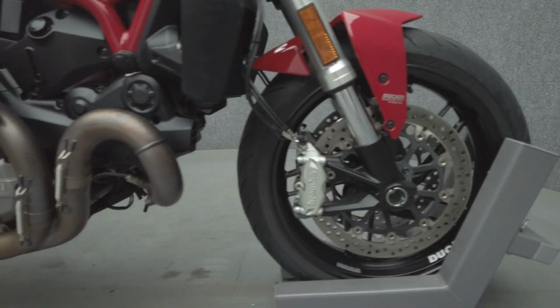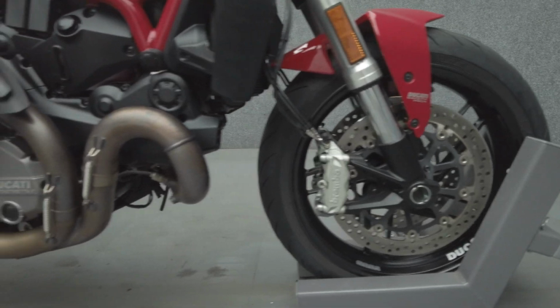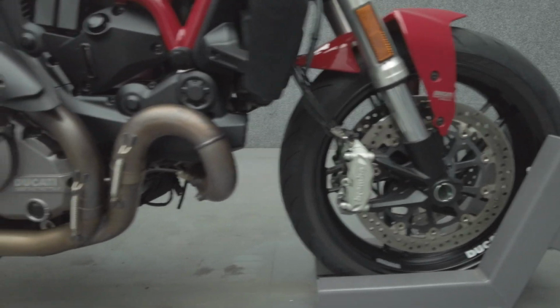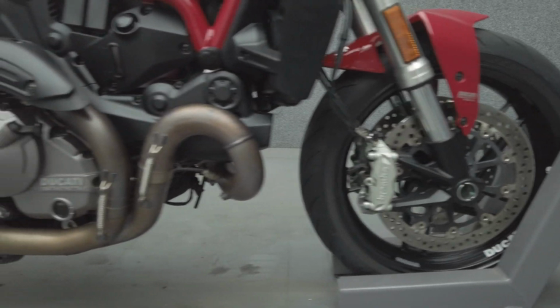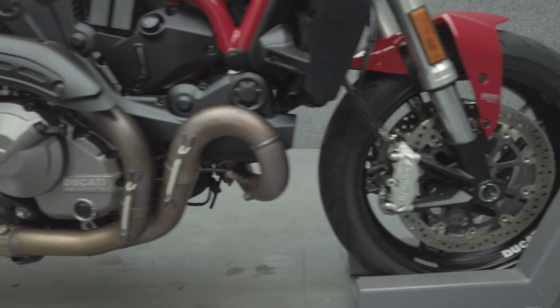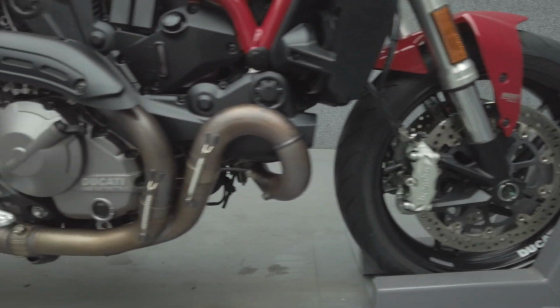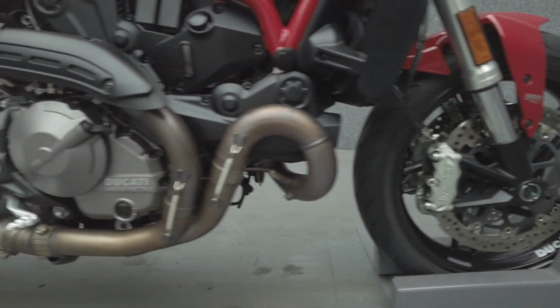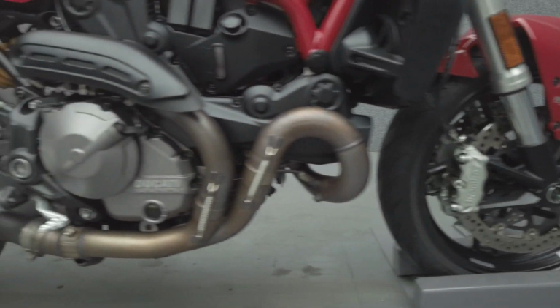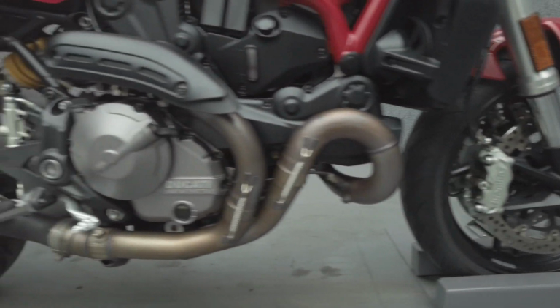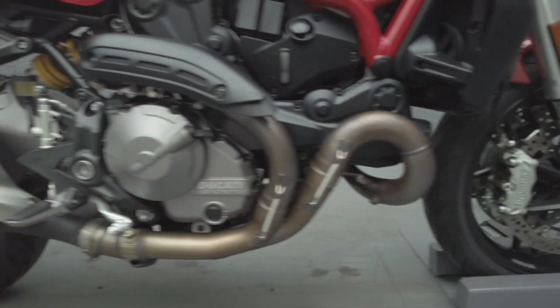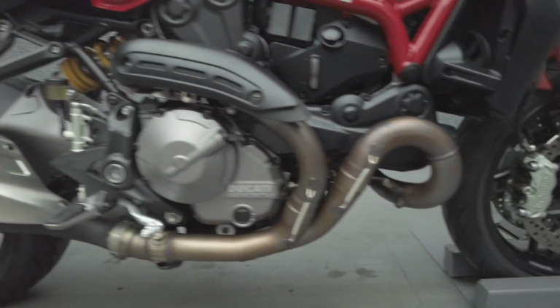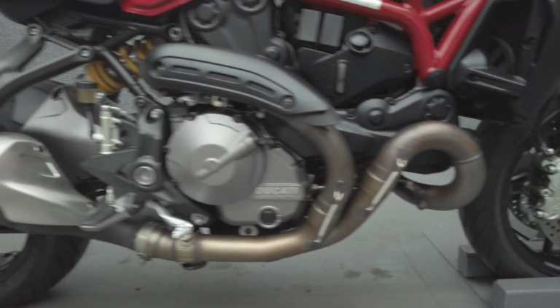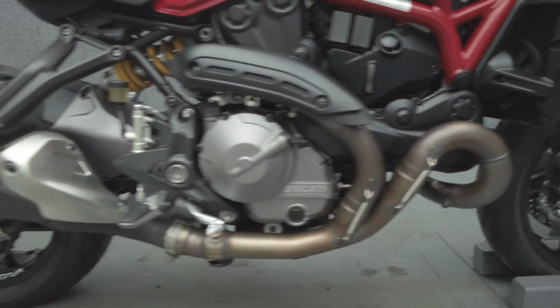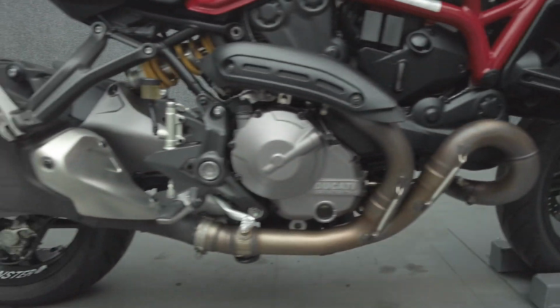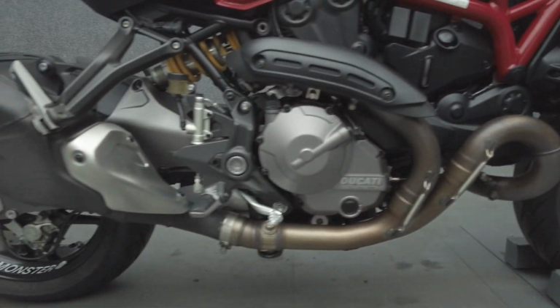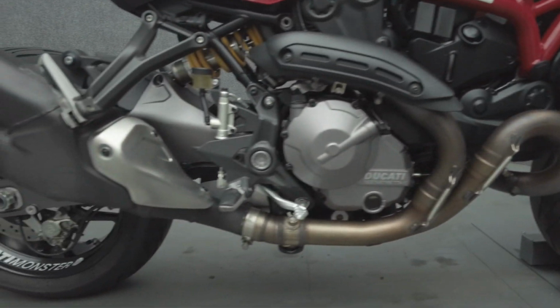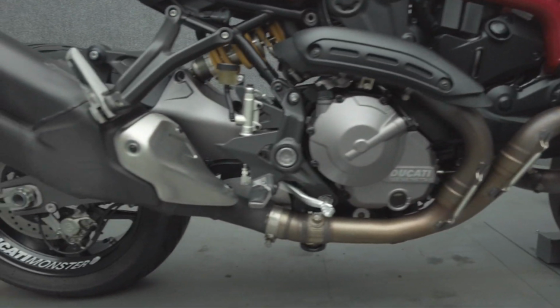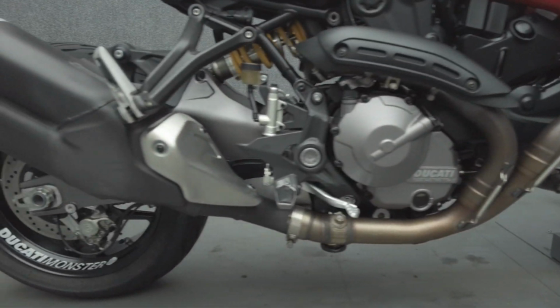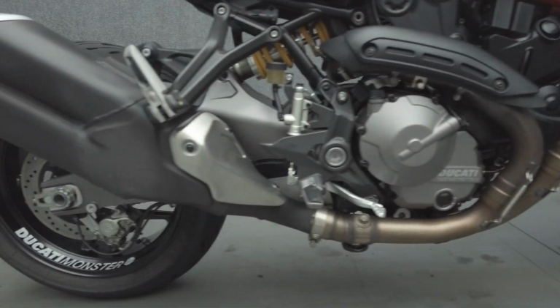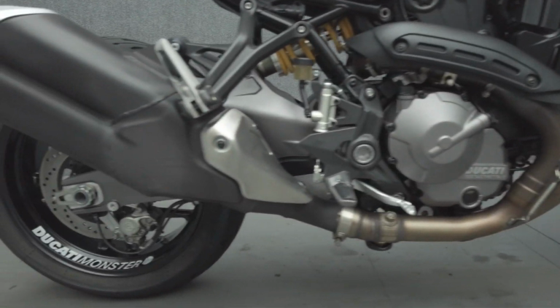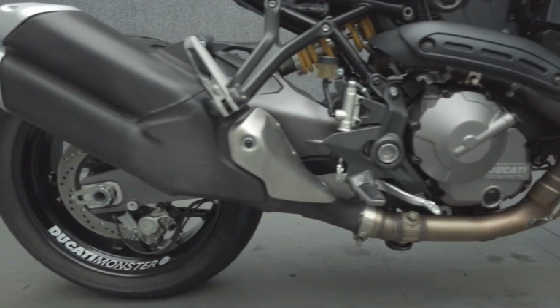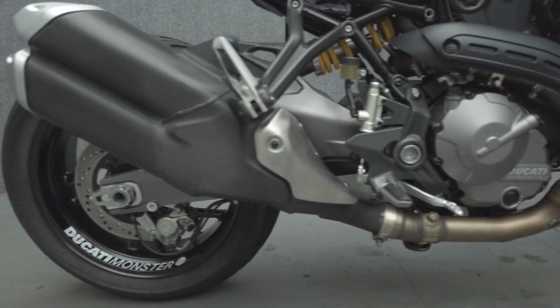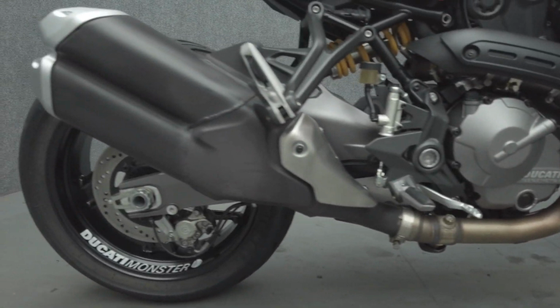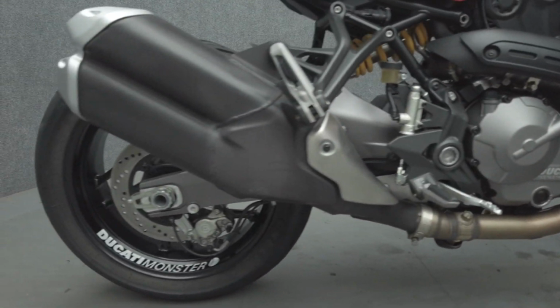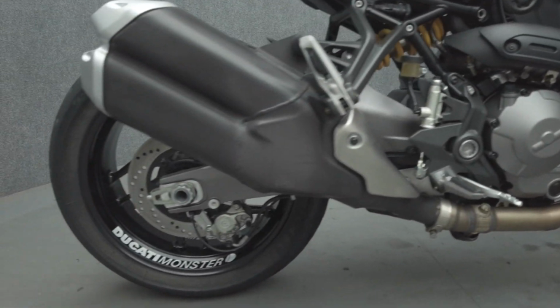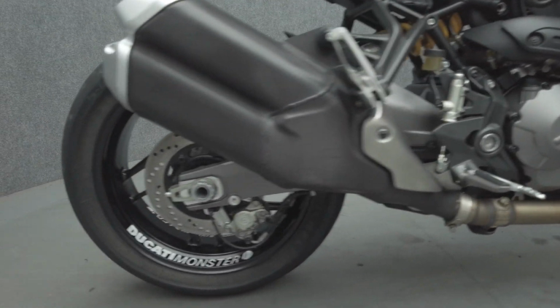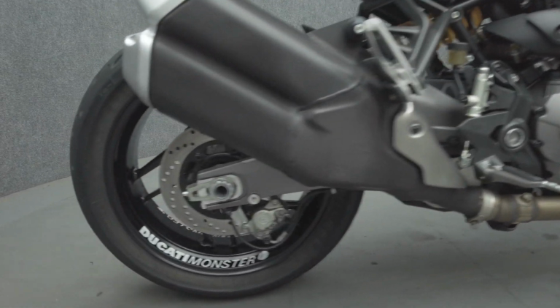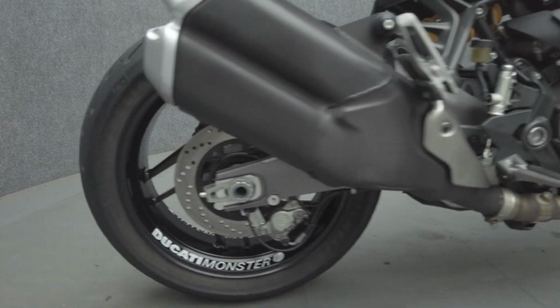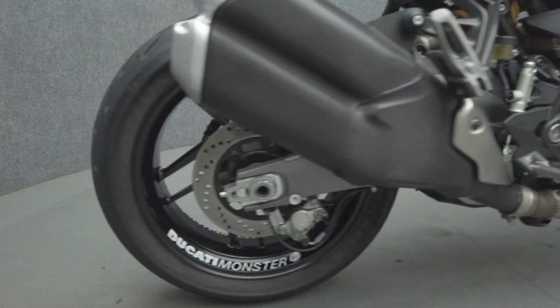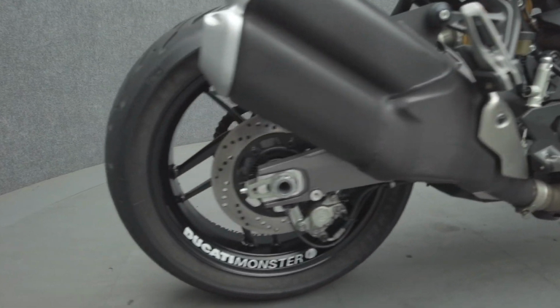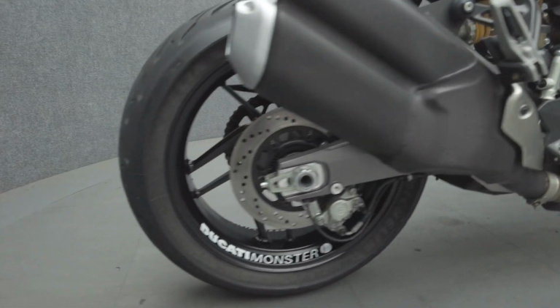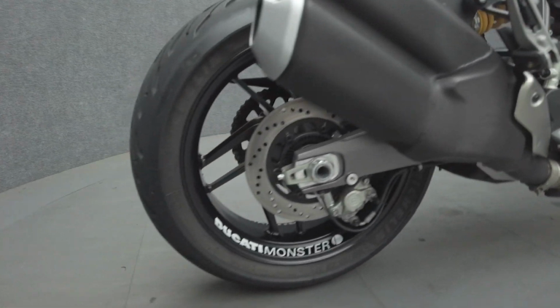To pass New Hampshire State inspection, this Monster will need turn signals and a plate bracket that are DOT compliant.